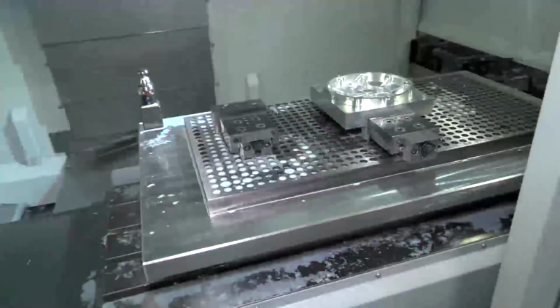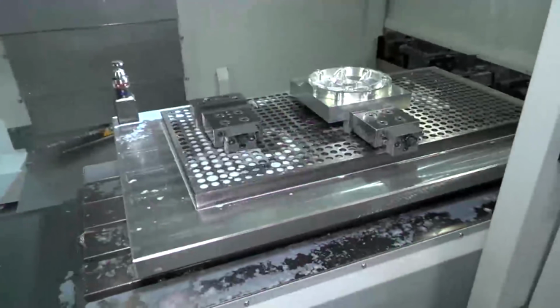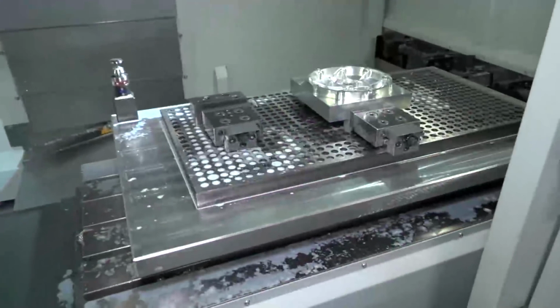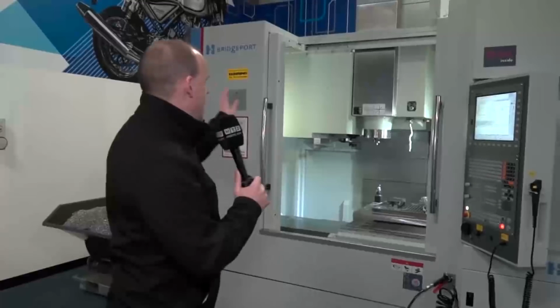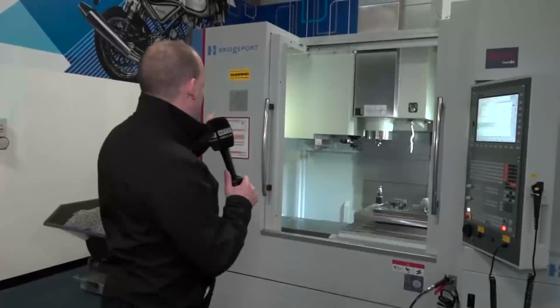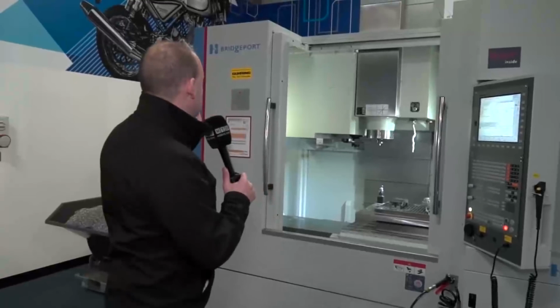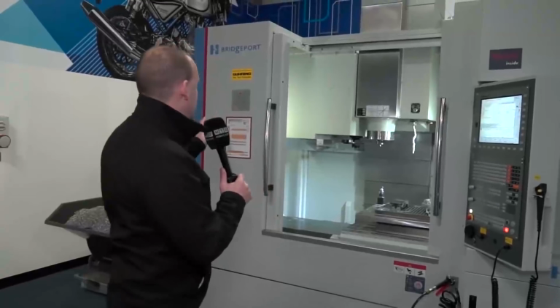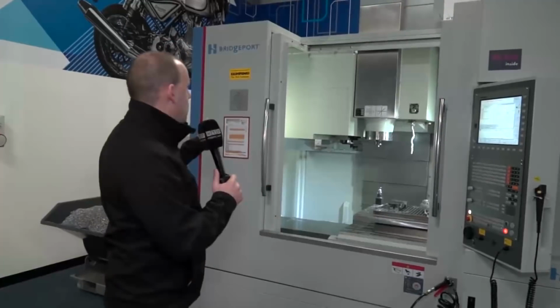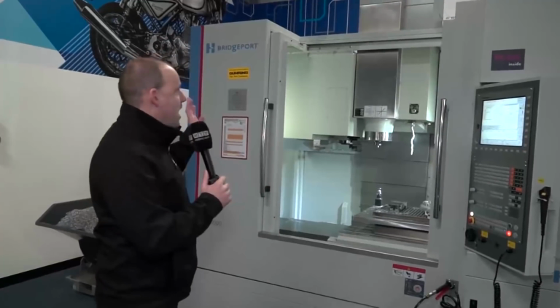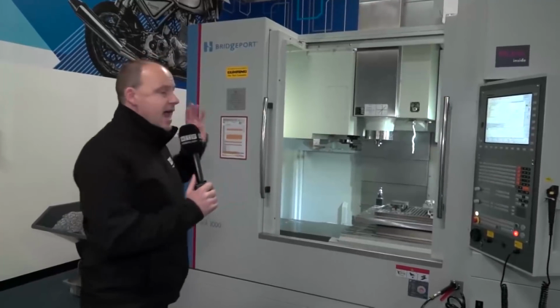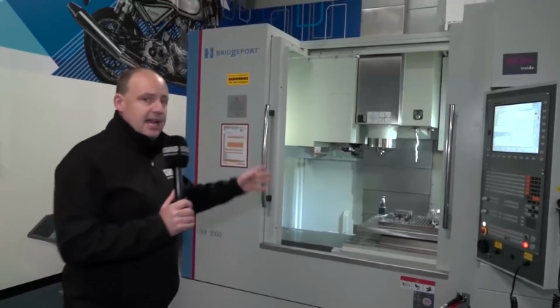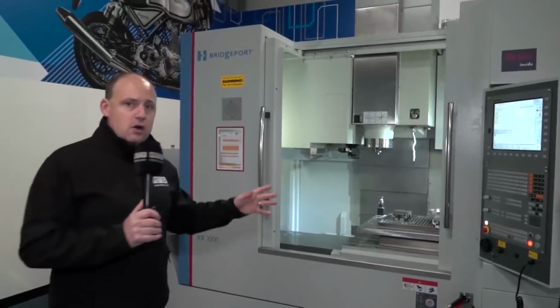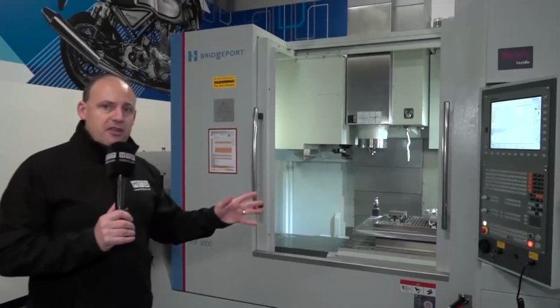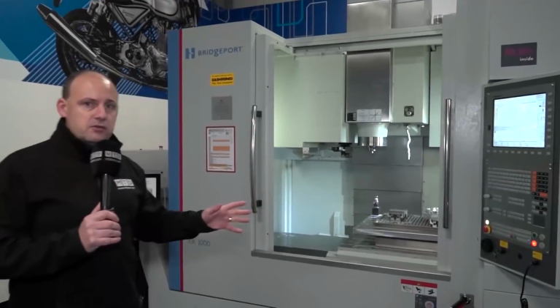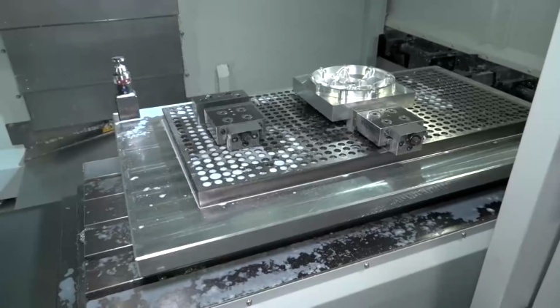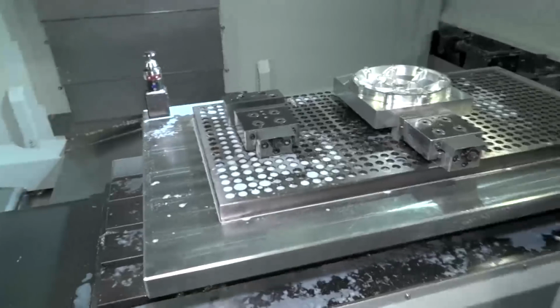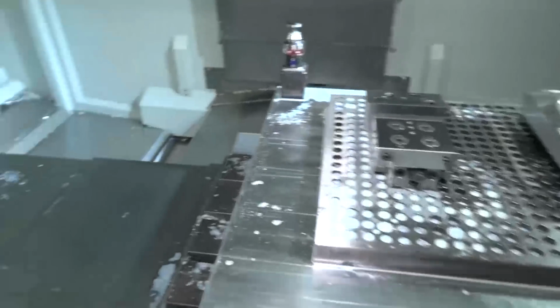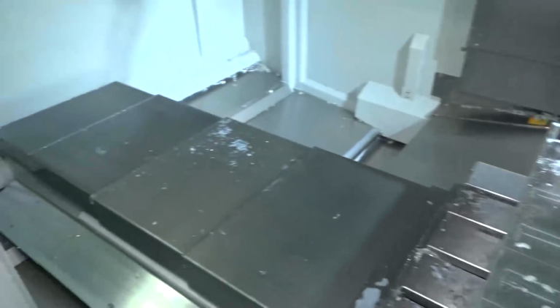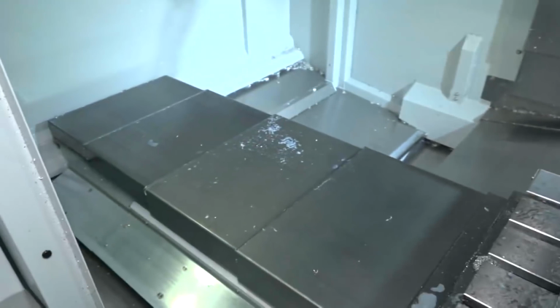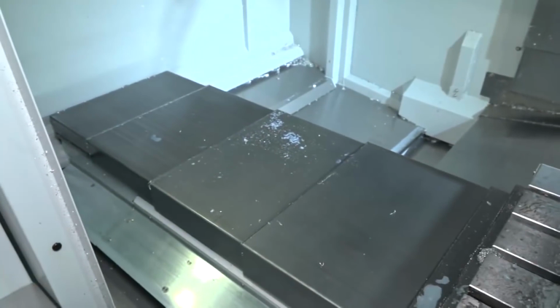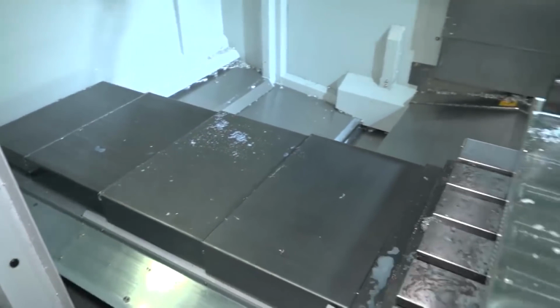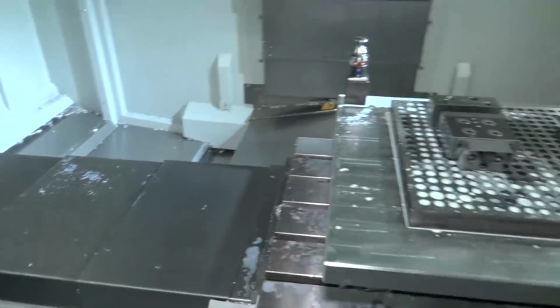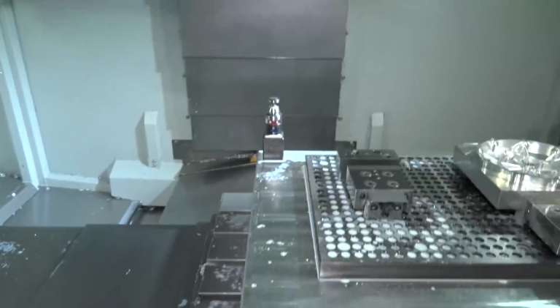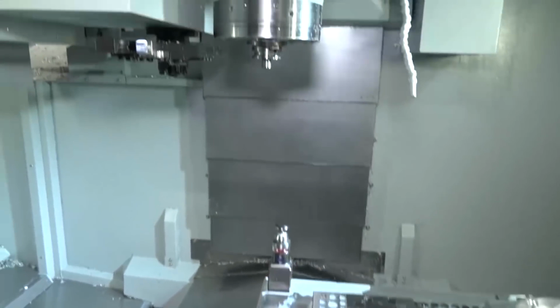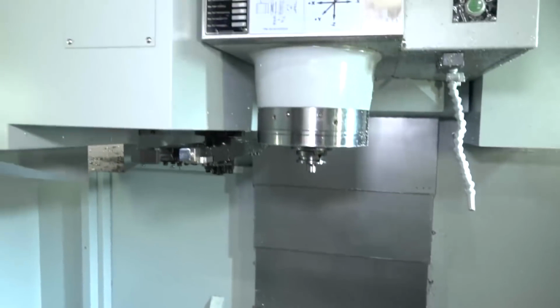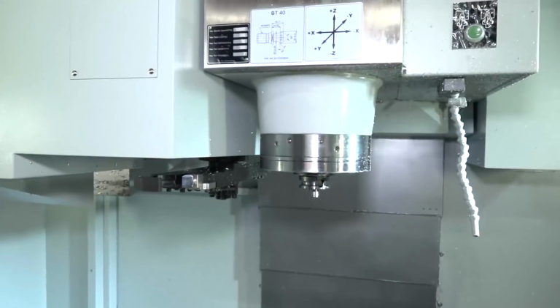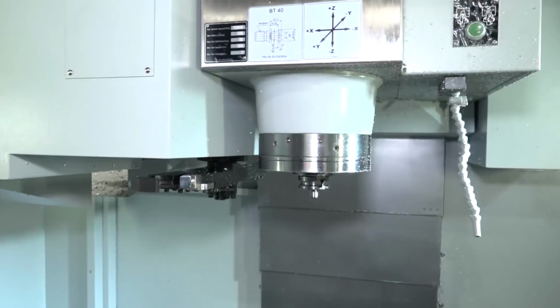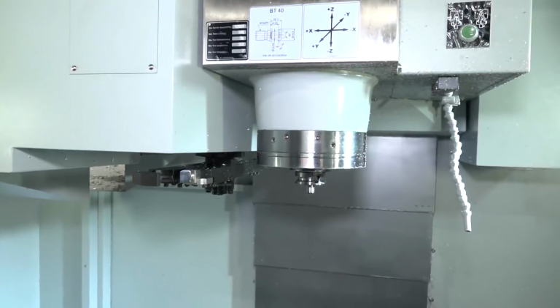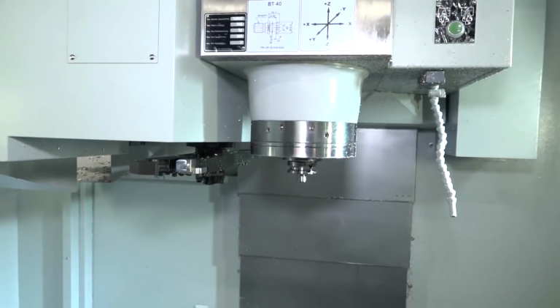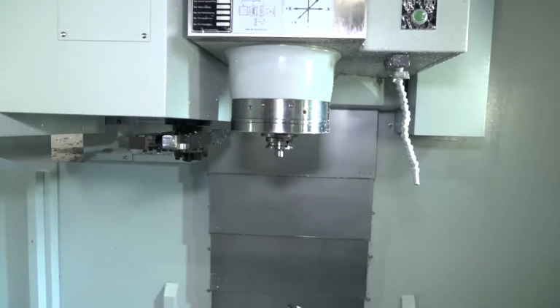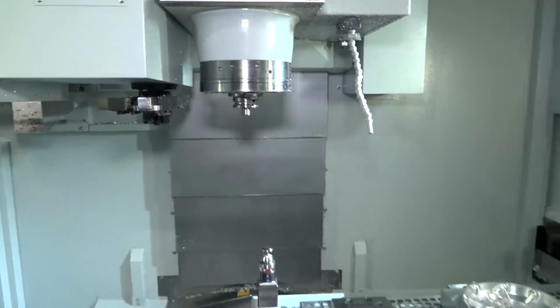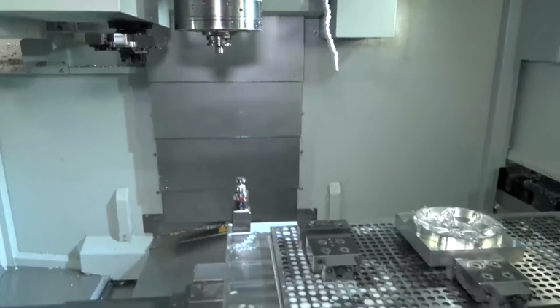This is the Hardinge Bridgeport XR1000 machining centre — a high precision, high performance machine.